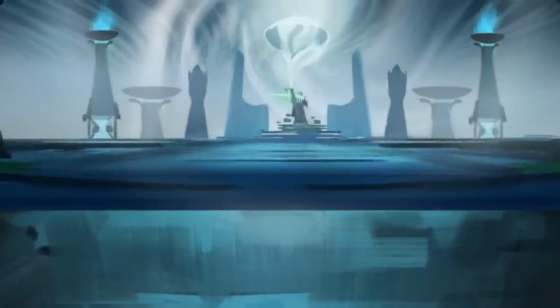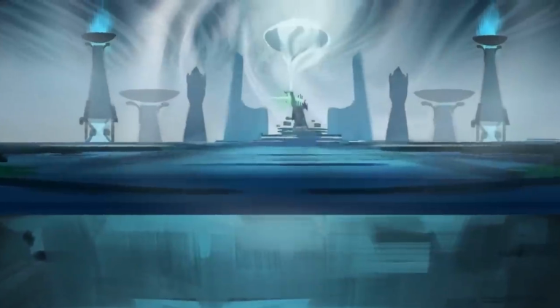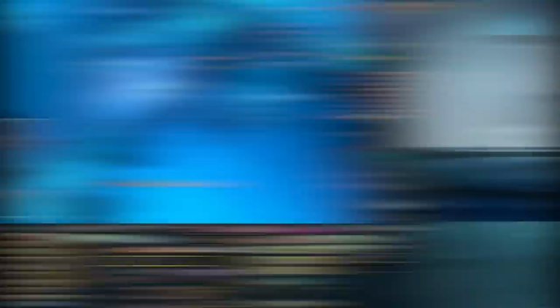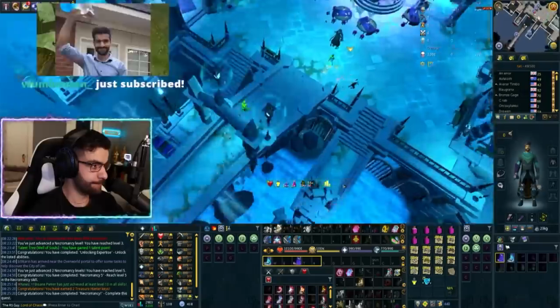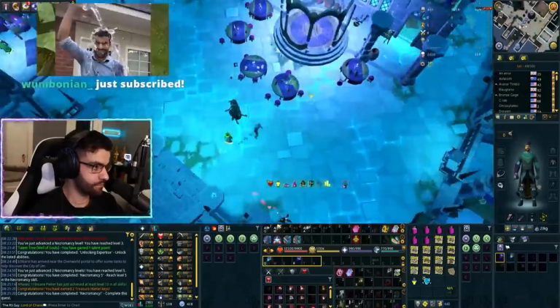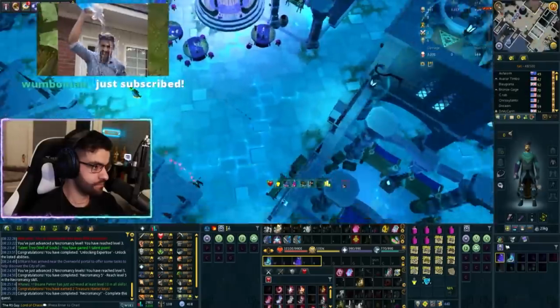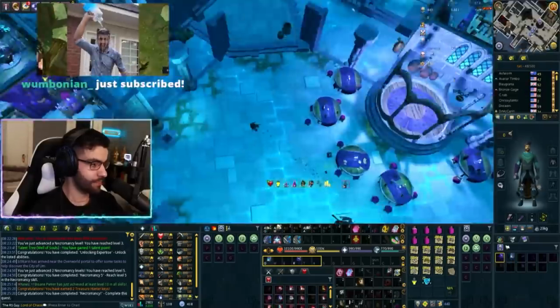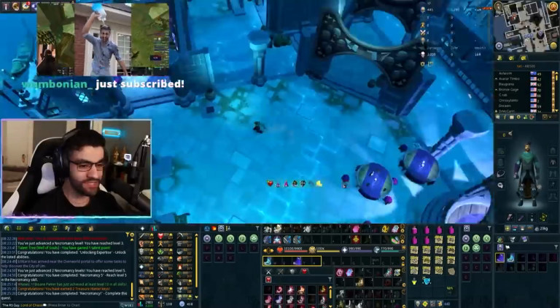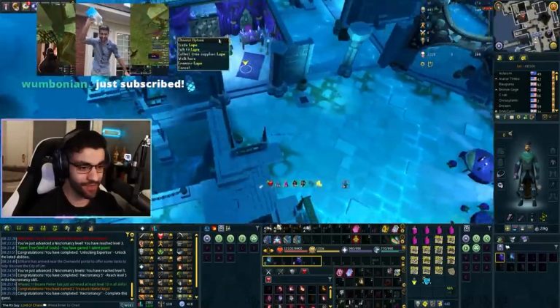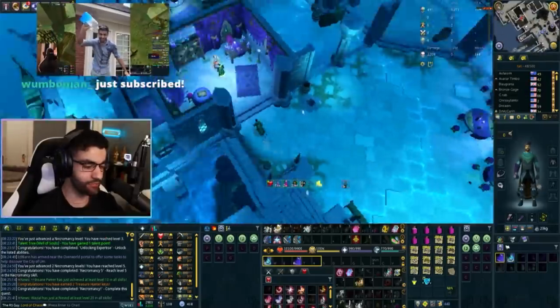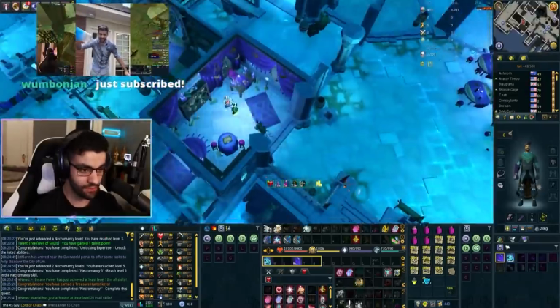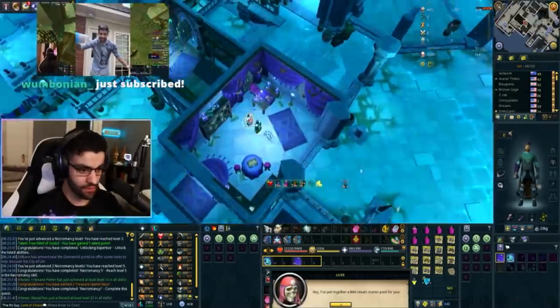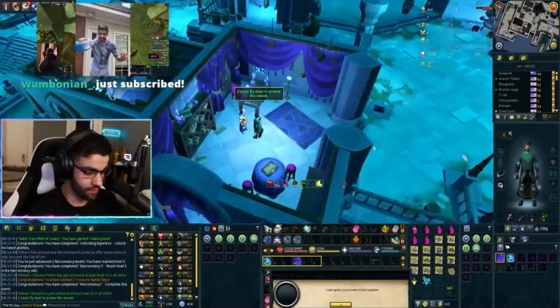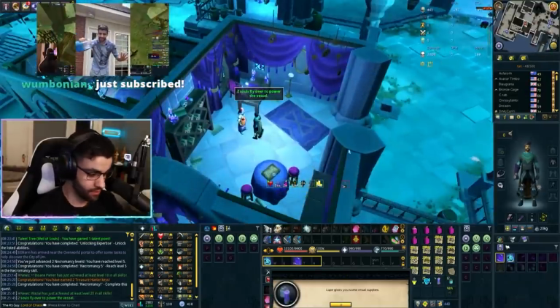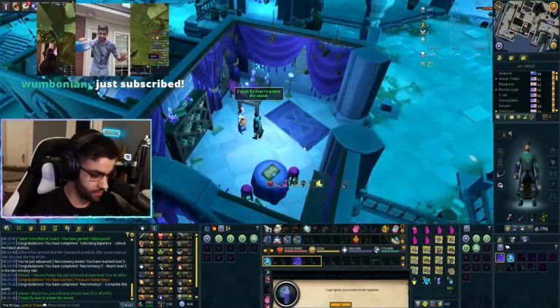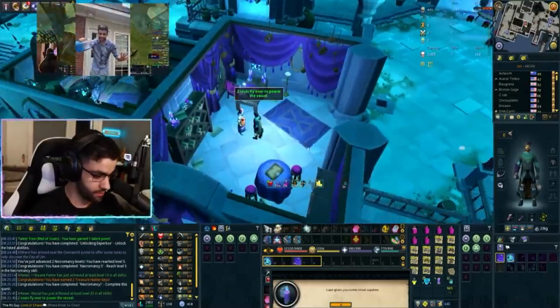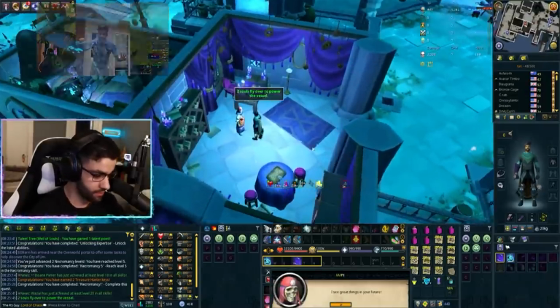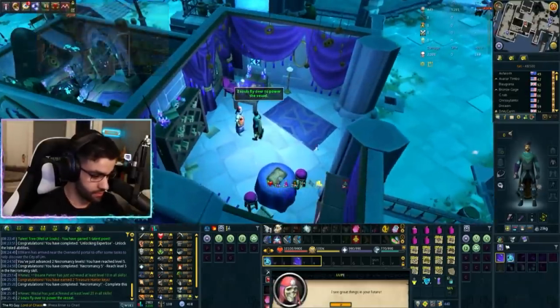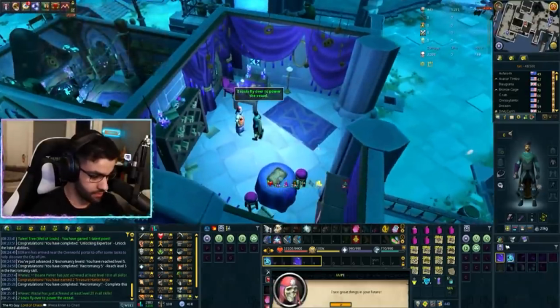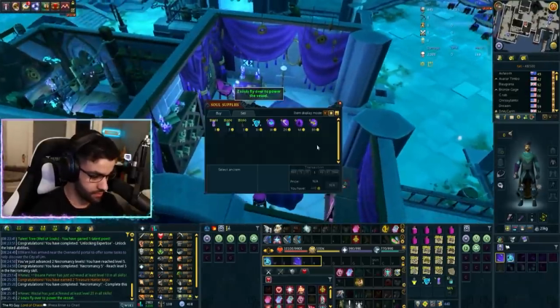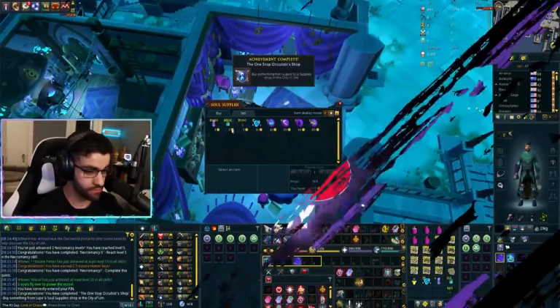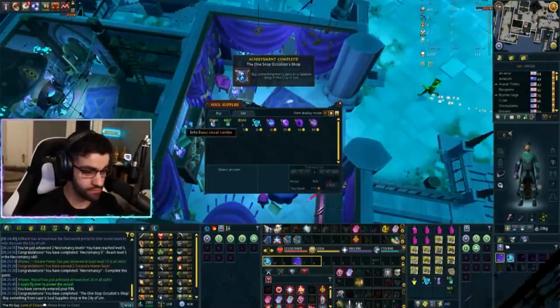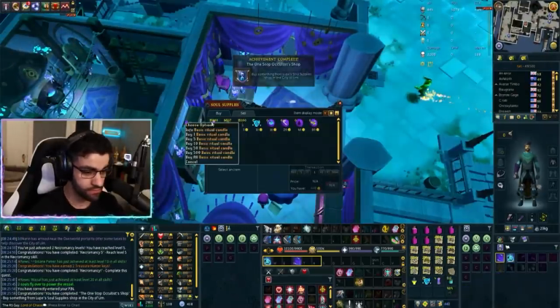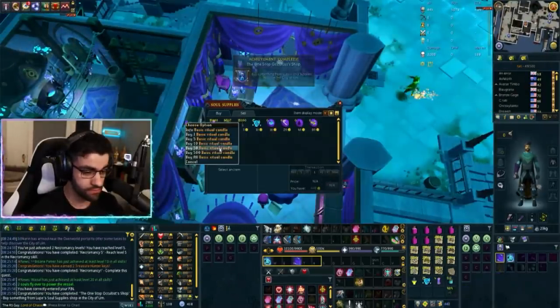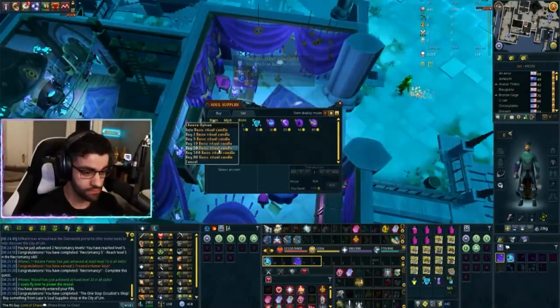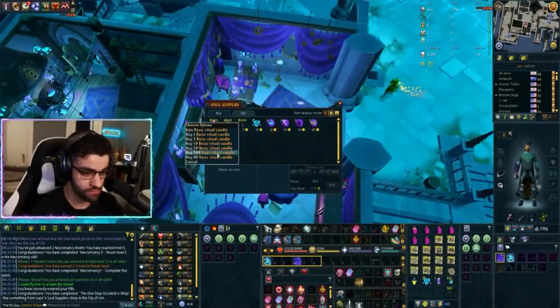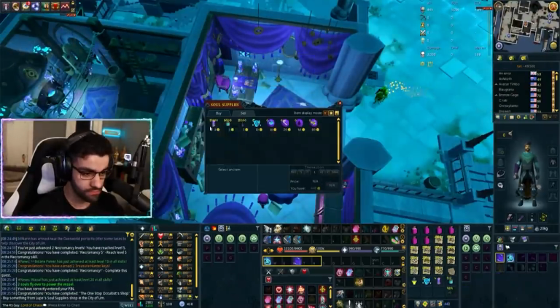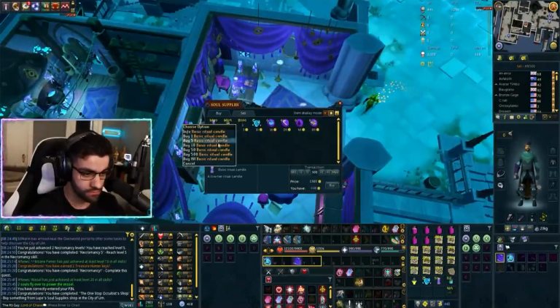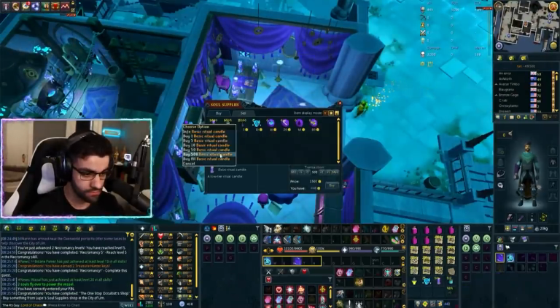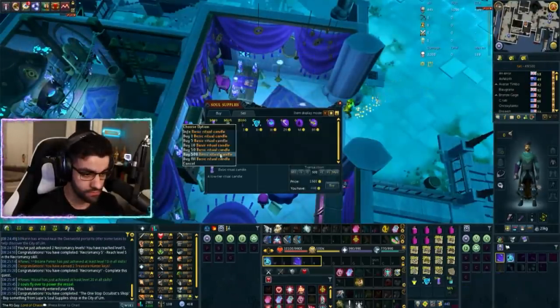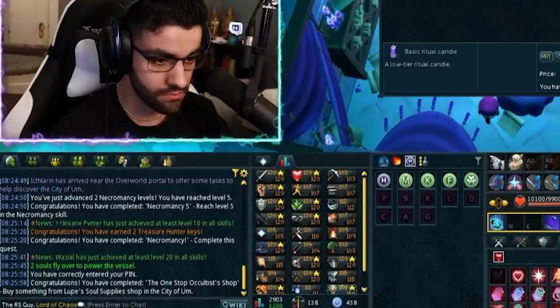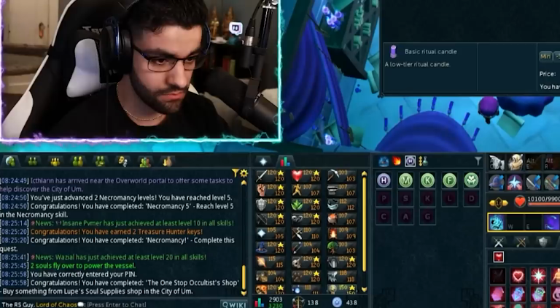Task 1 is super simple. Just buy something from the supply shop — it's directly to your left after crossing the bridge for the first time.